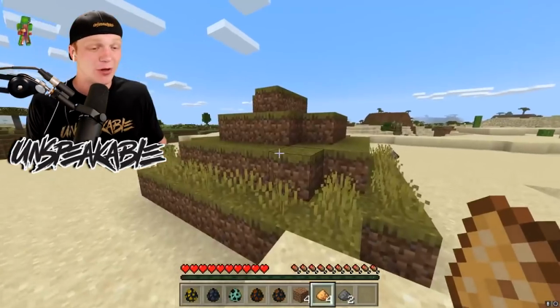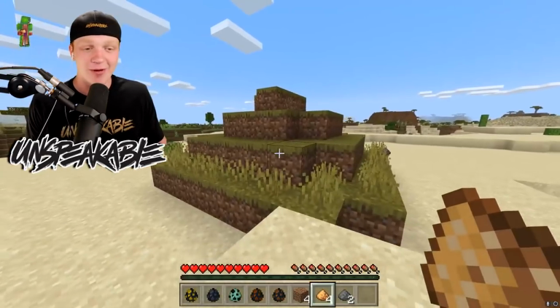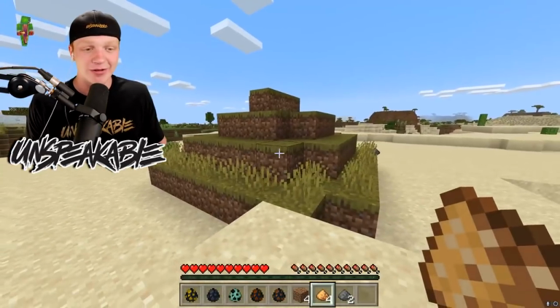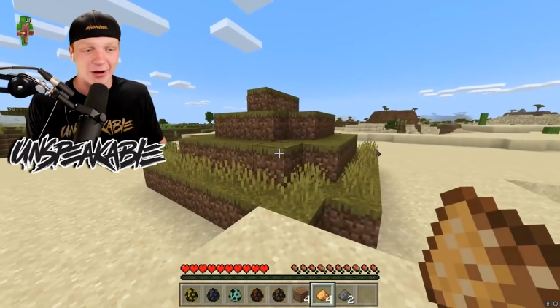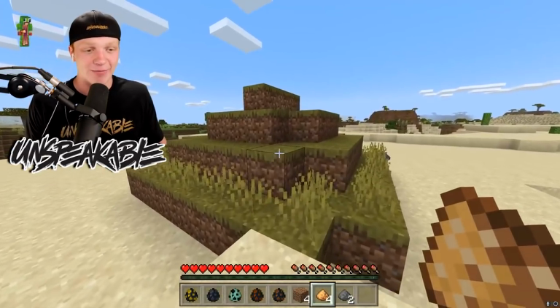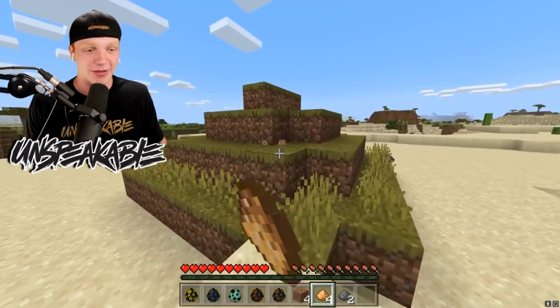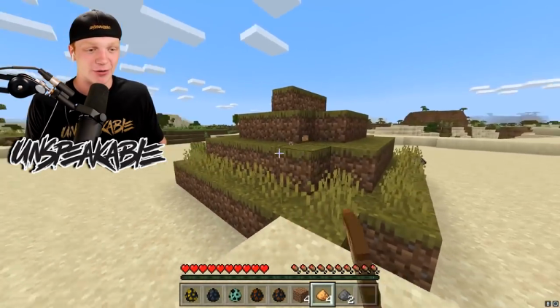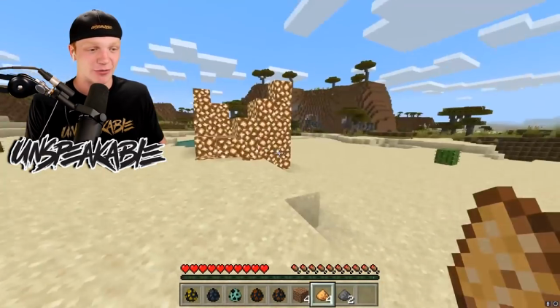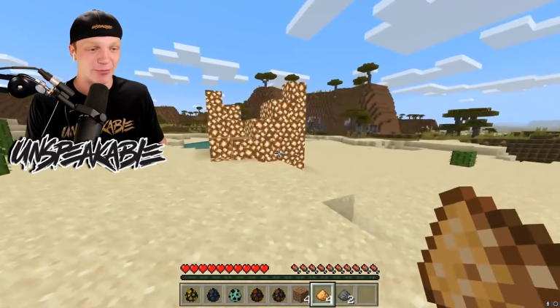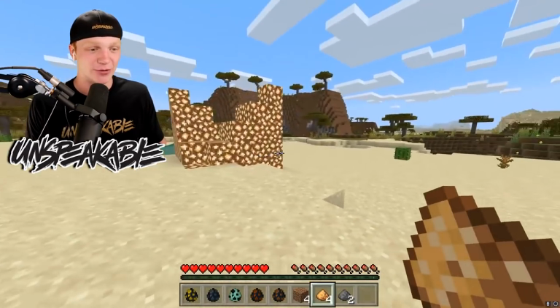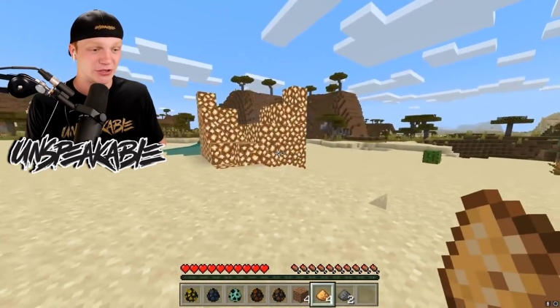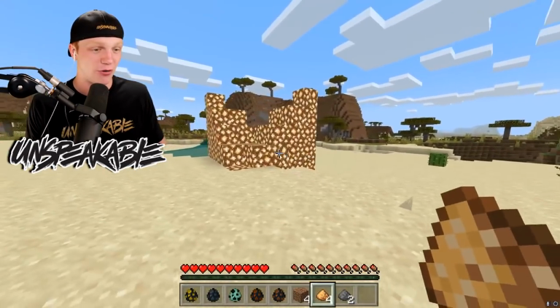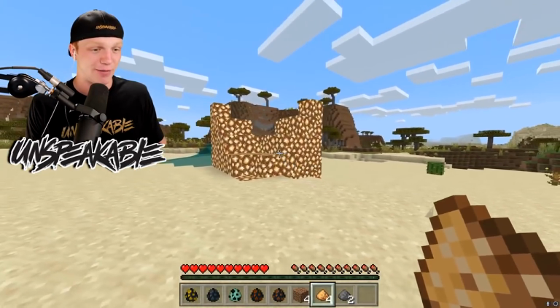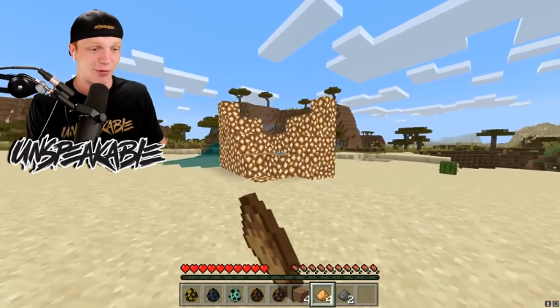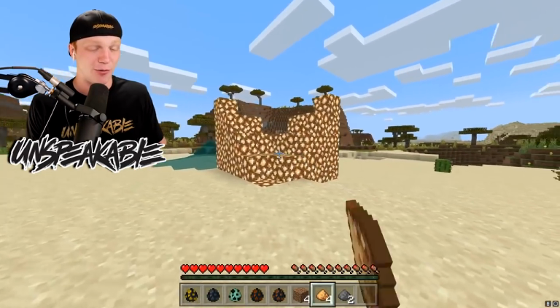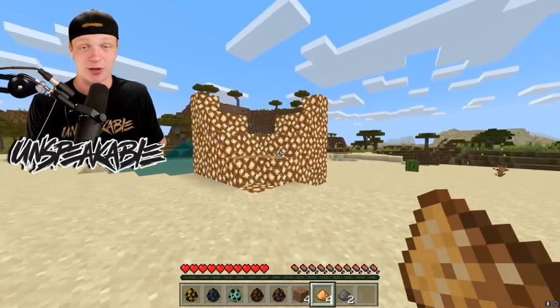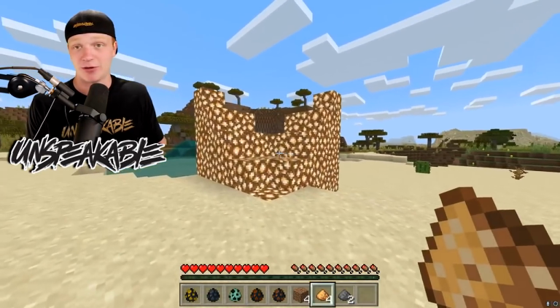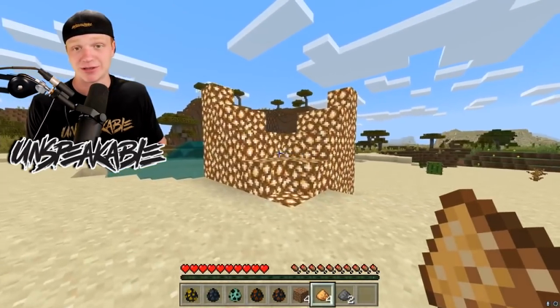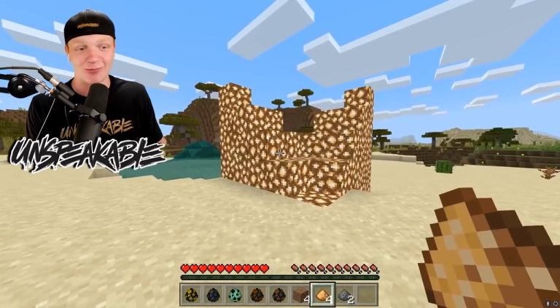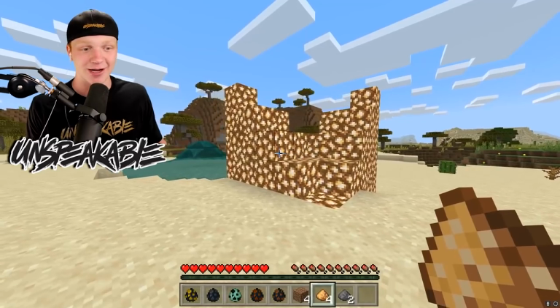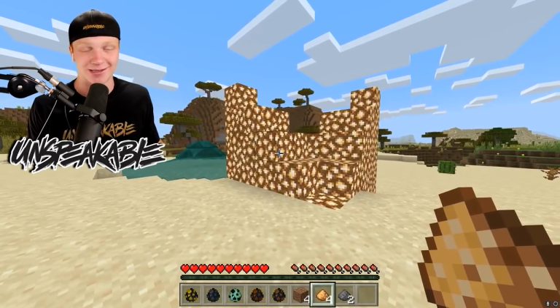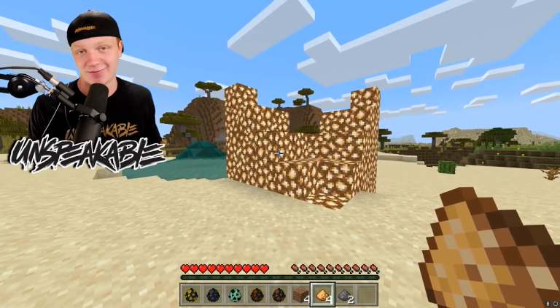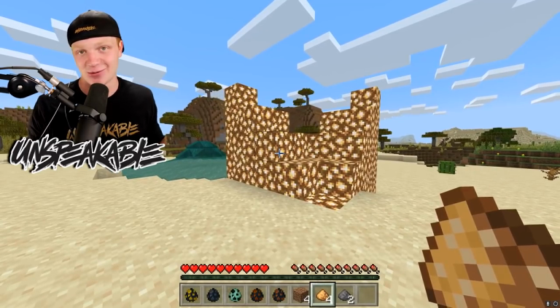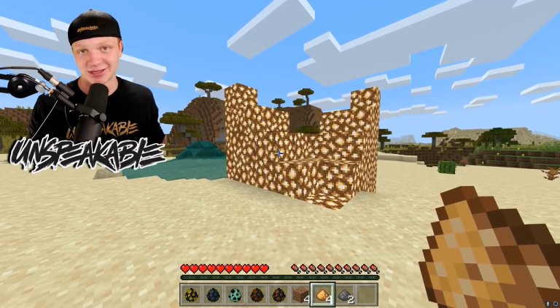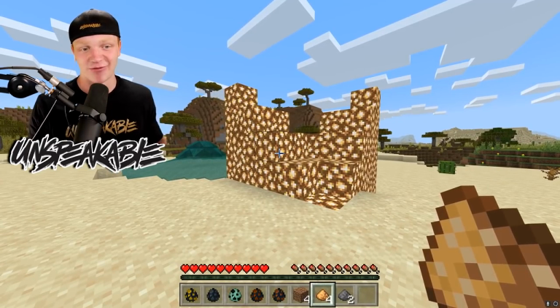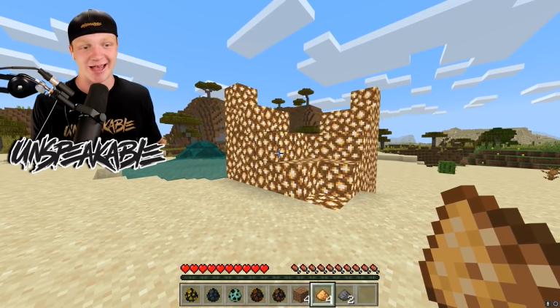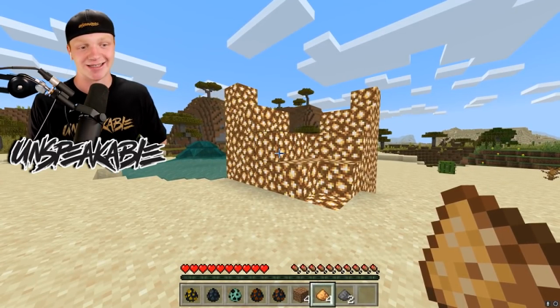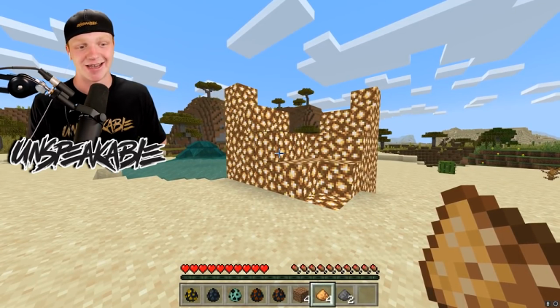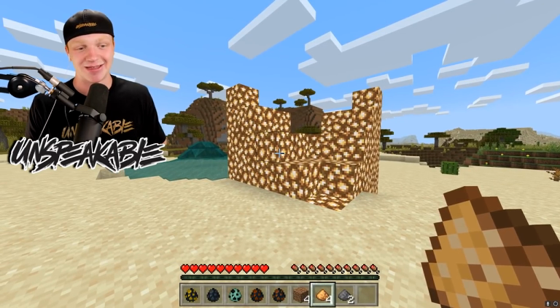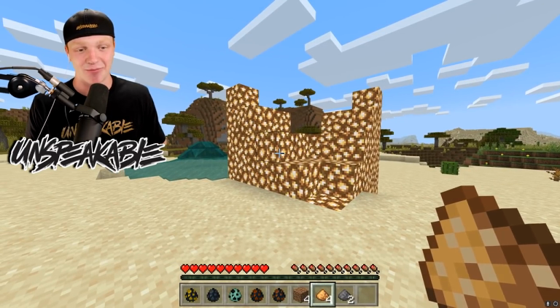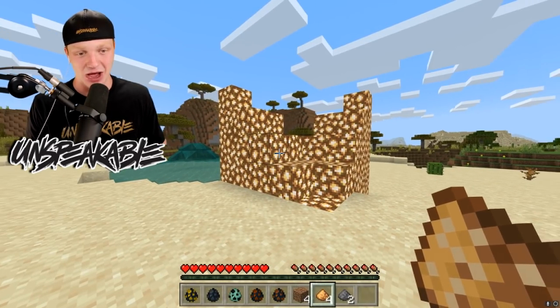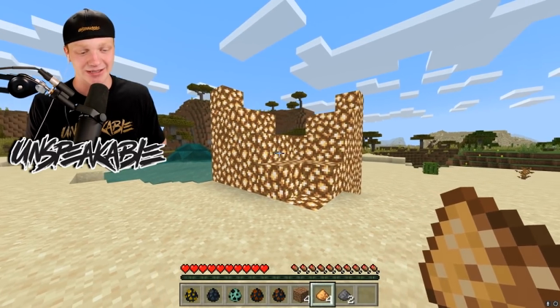The only way you can get hurt by the Earth Creeper, the Snow Creeper, or the Glowstone one is if you suffocate in their blocks.